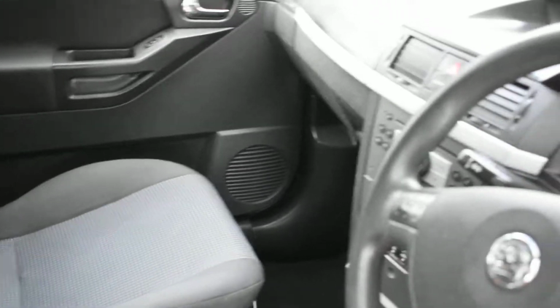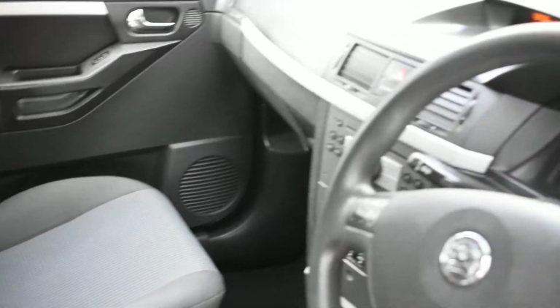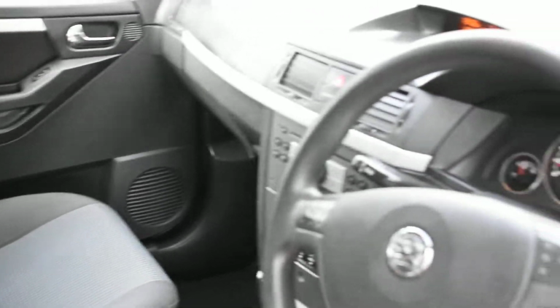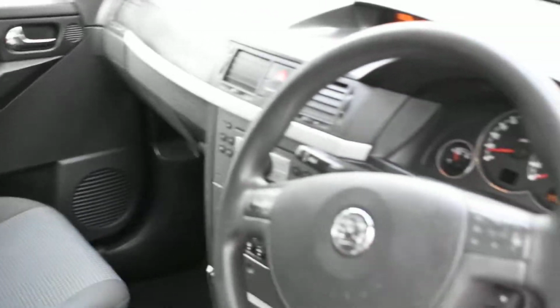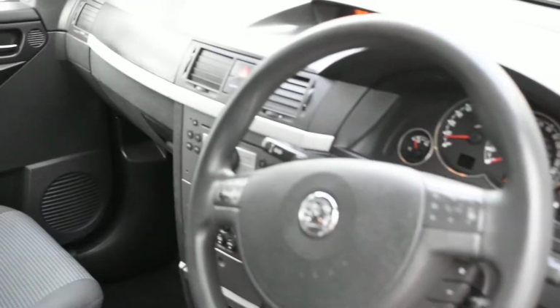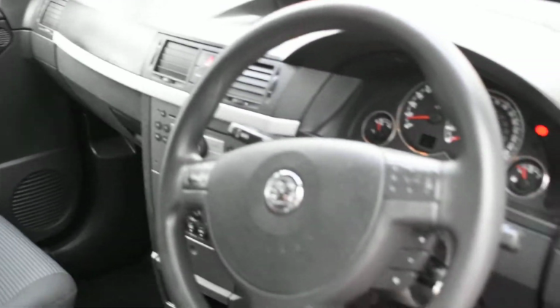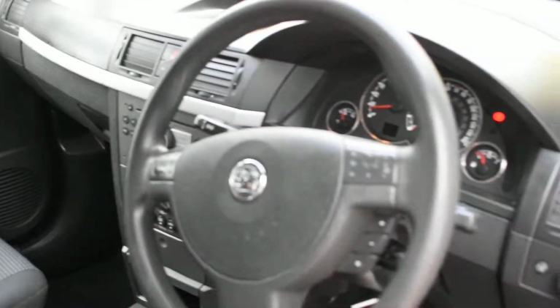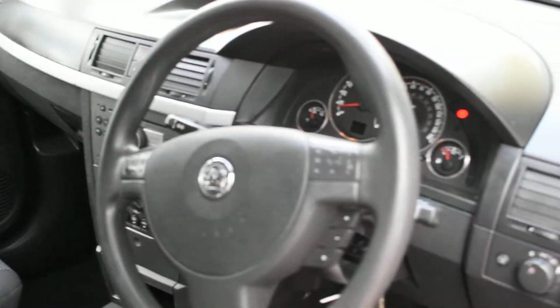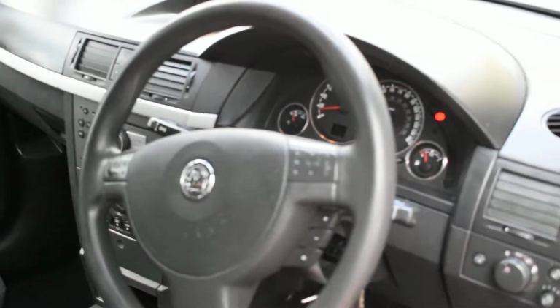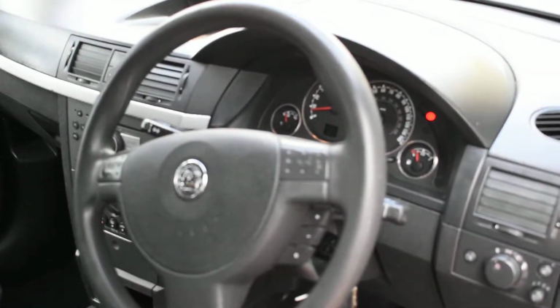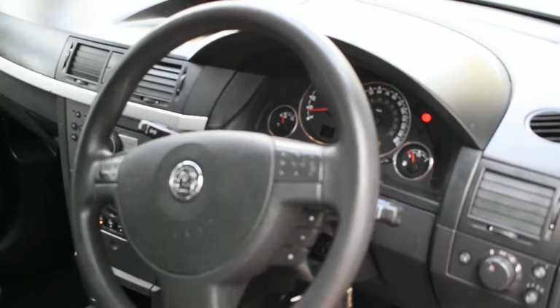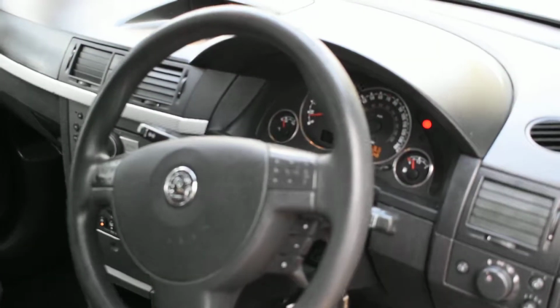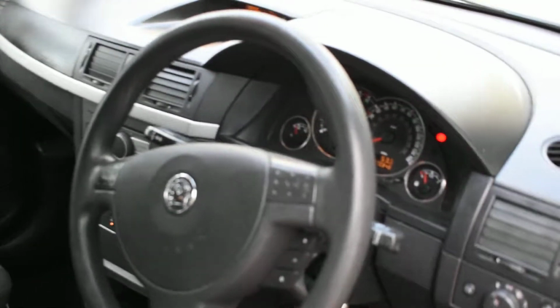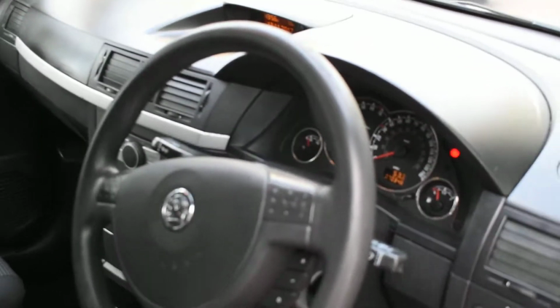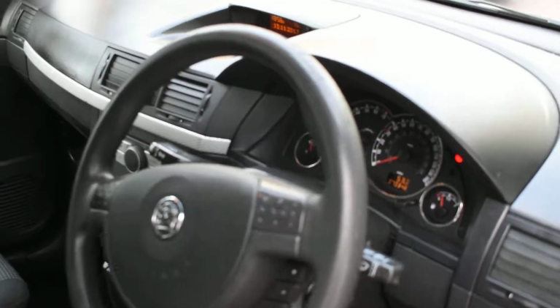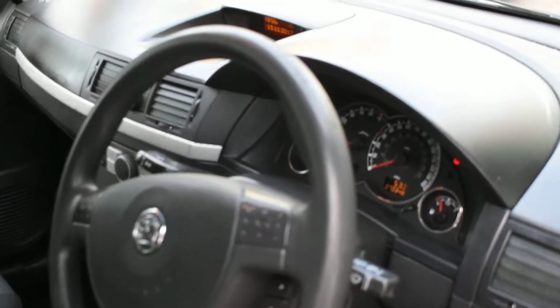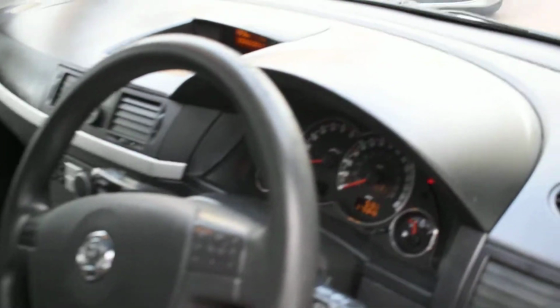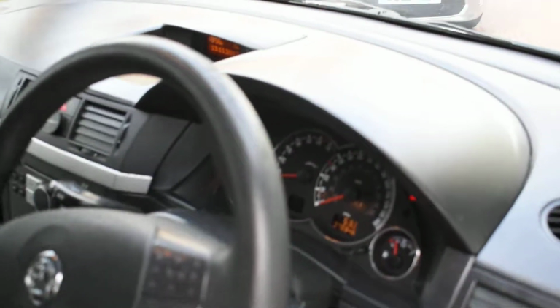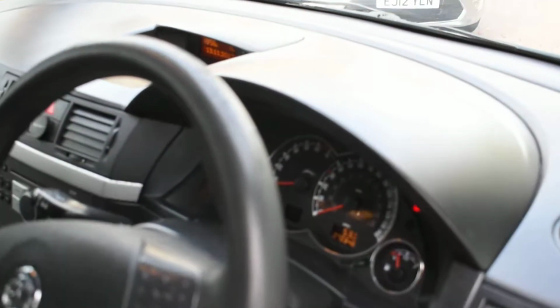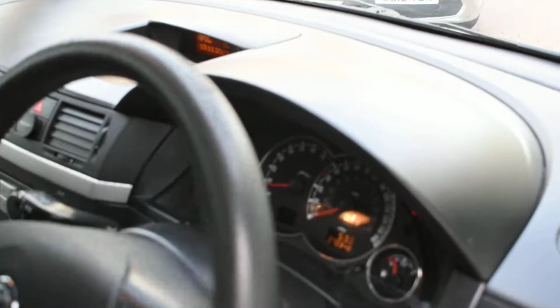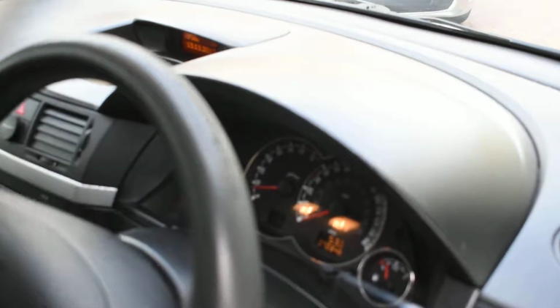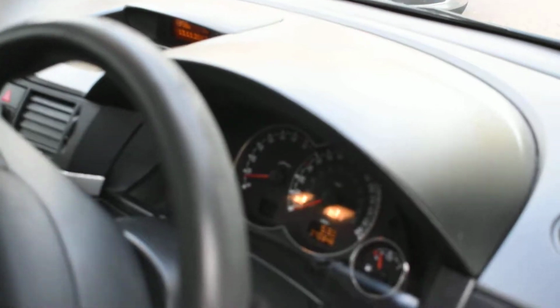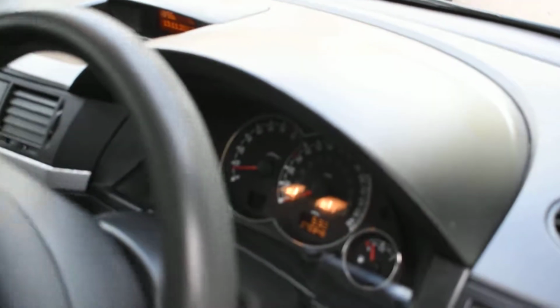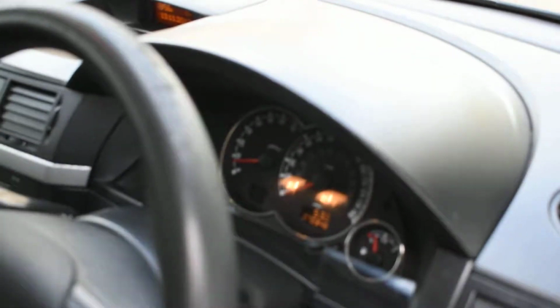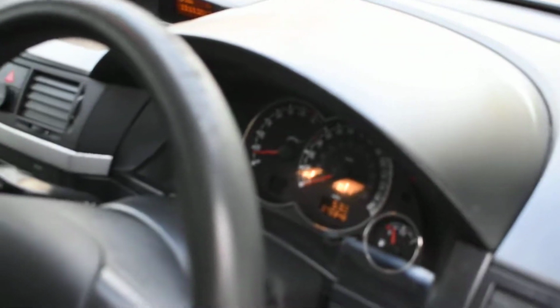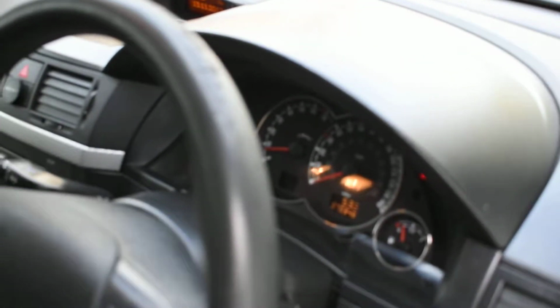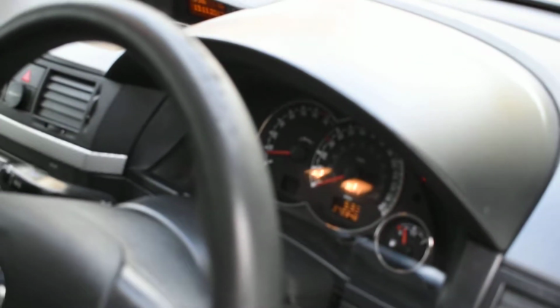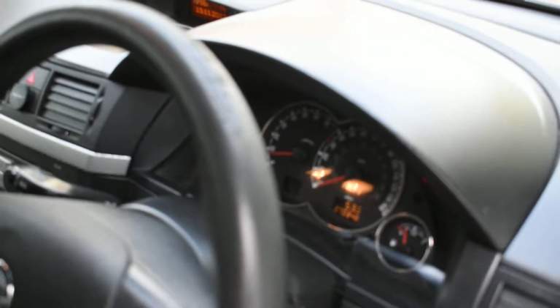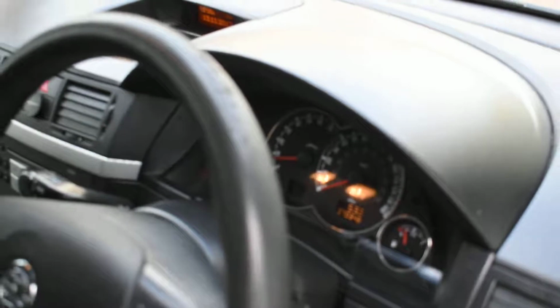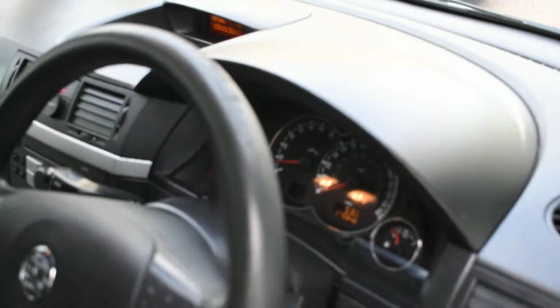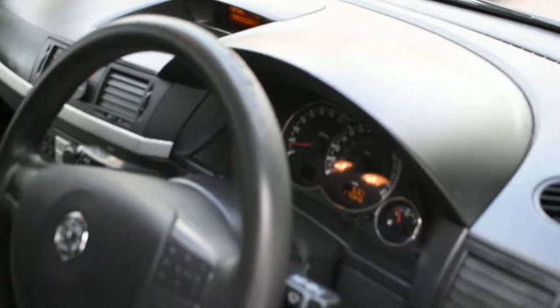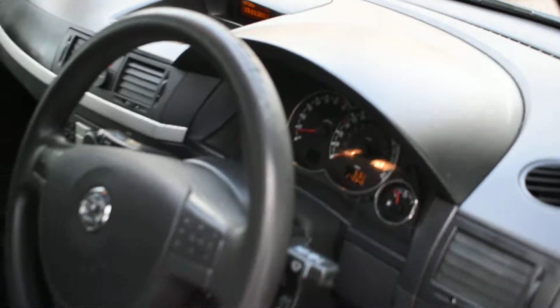This car comes with air conditioning as well. It's currently on 70,348 miles.